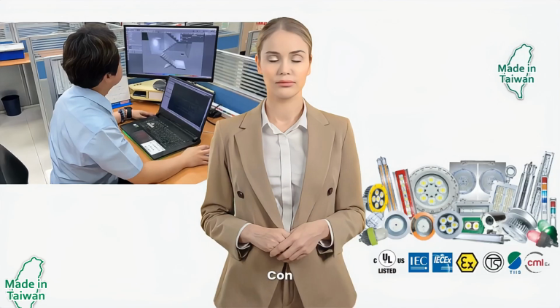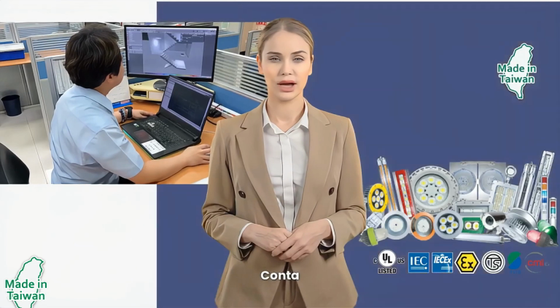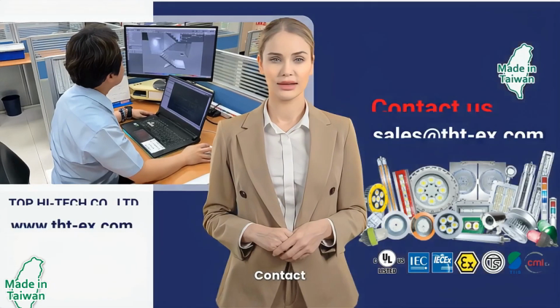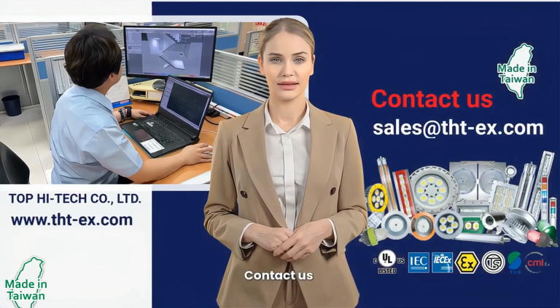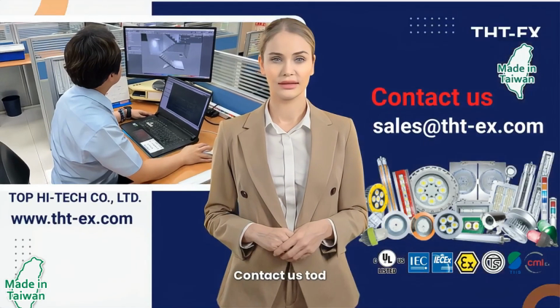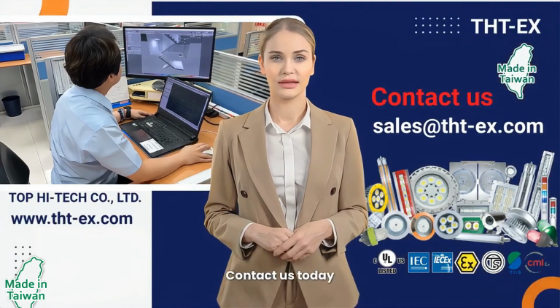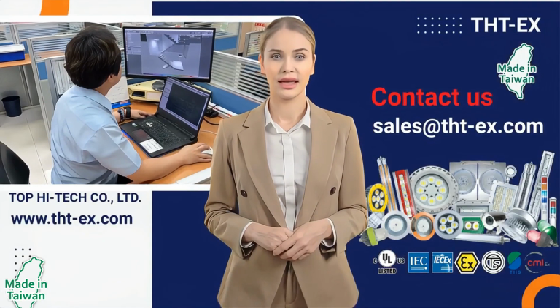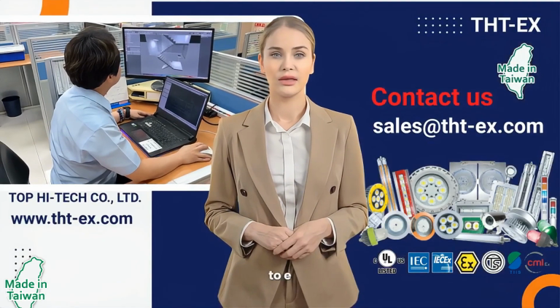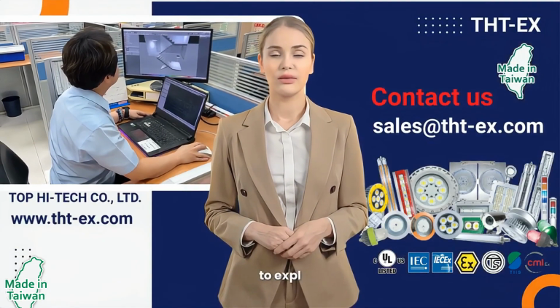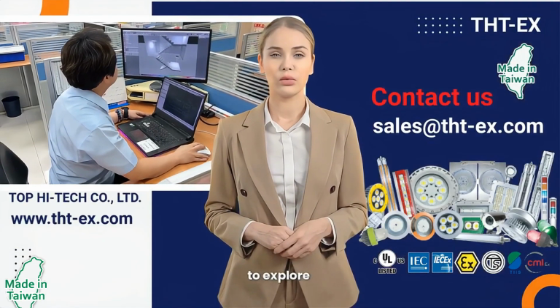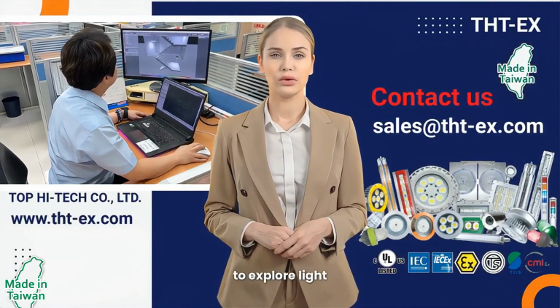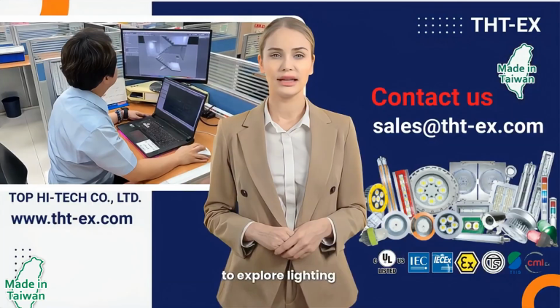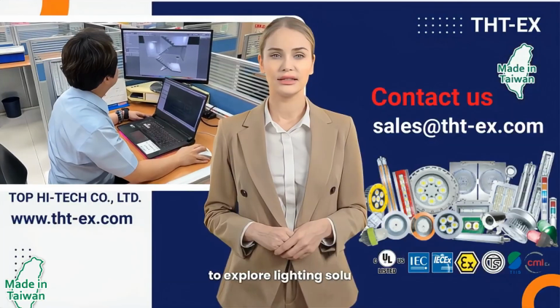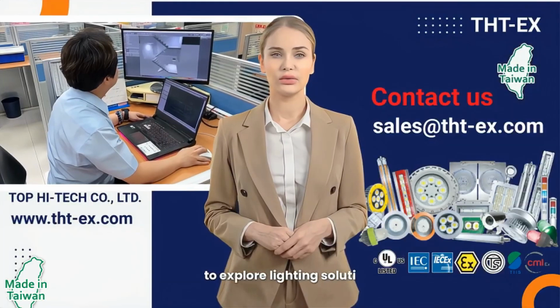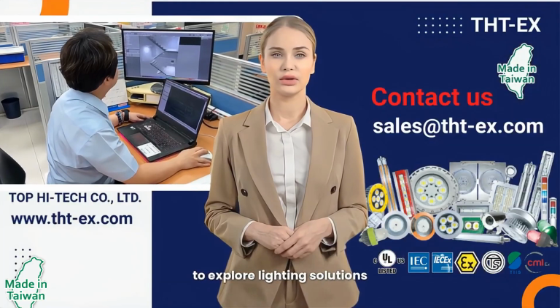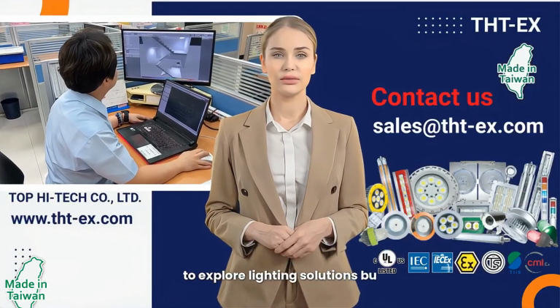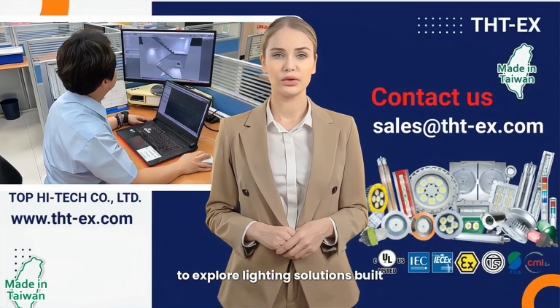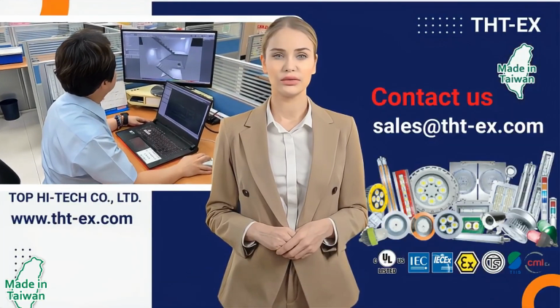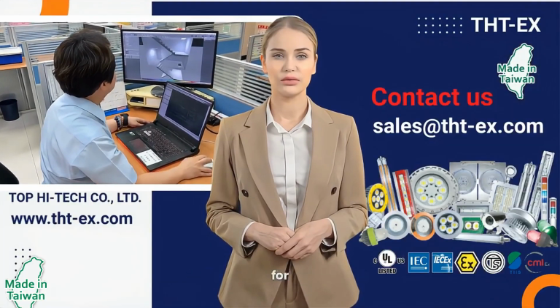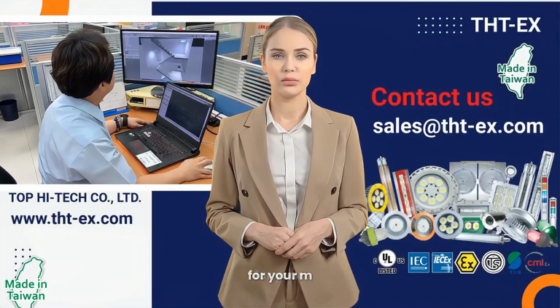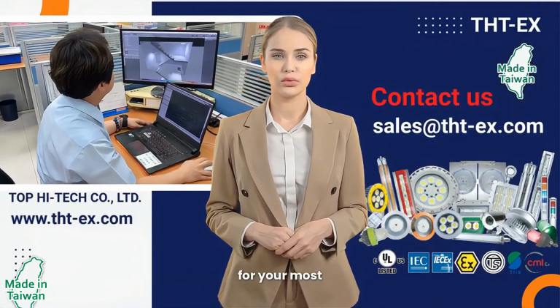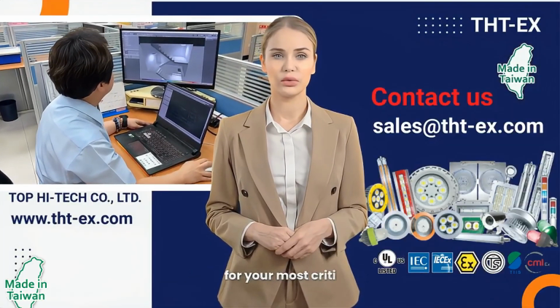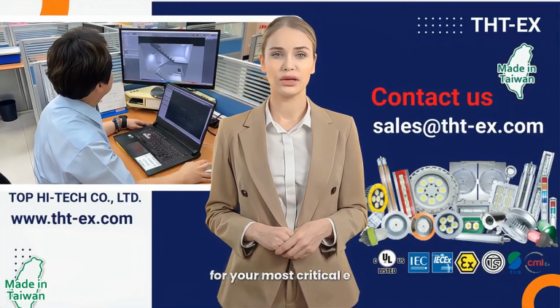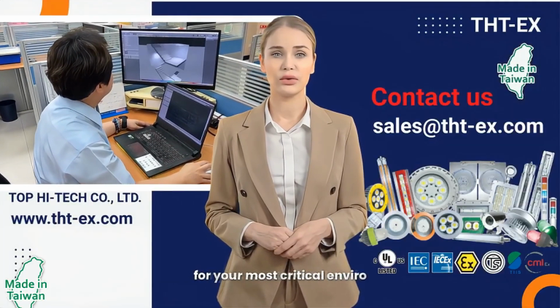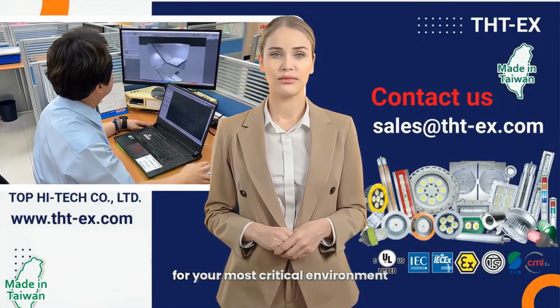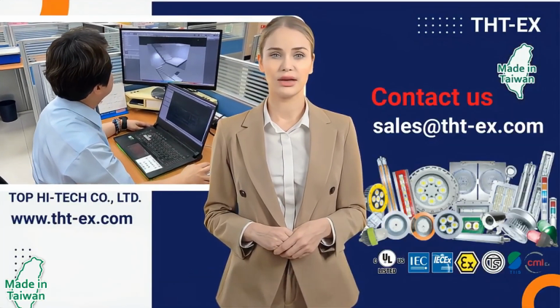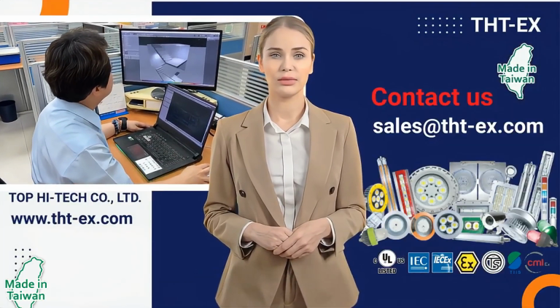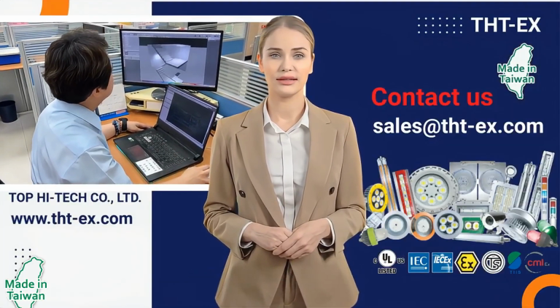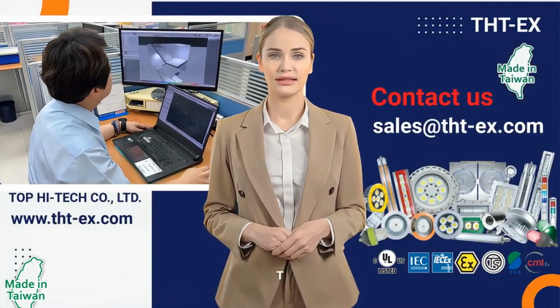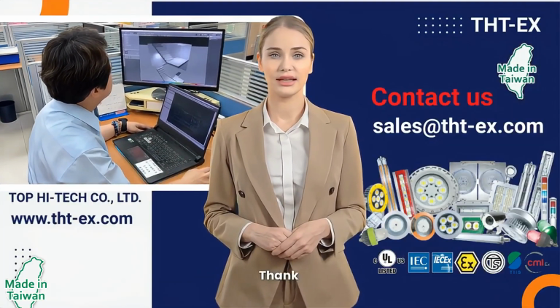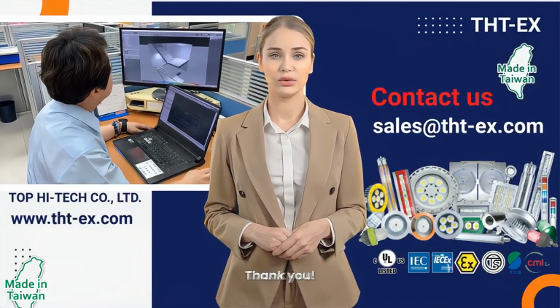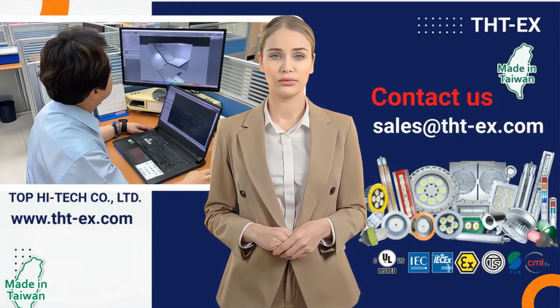Contact us today to explore lighting solutions built for your most critical environments. Thank you.